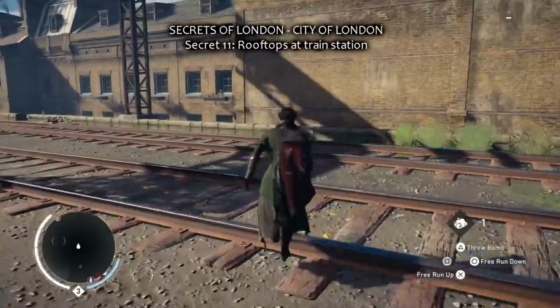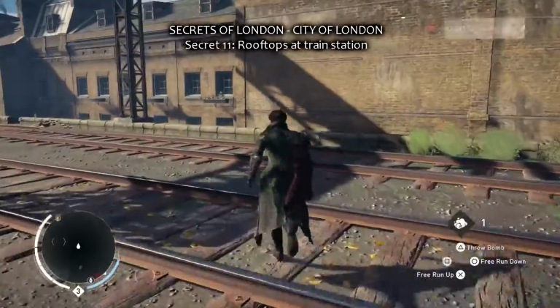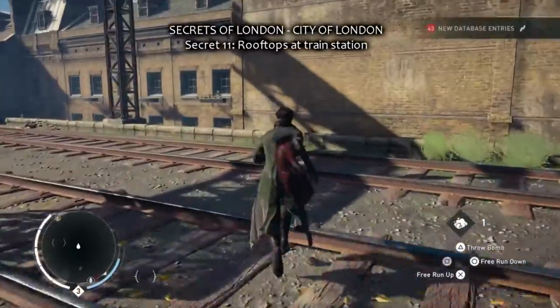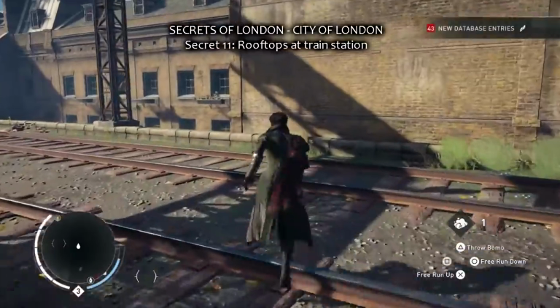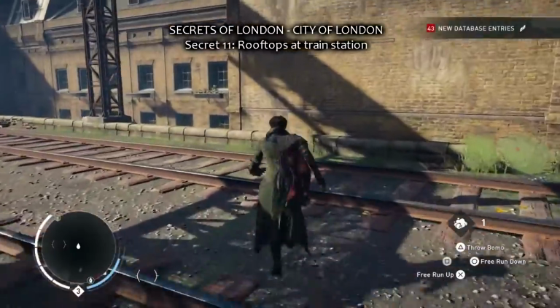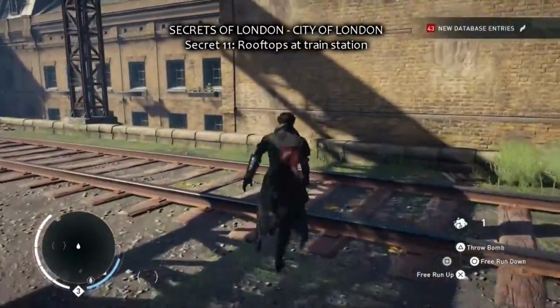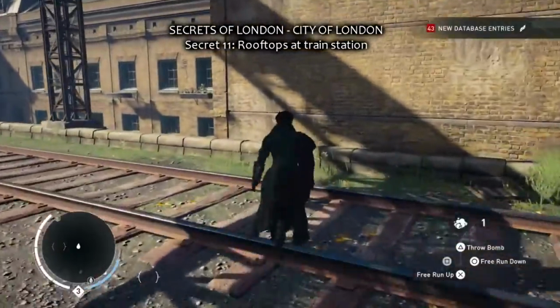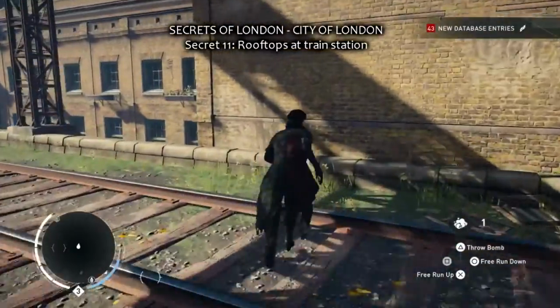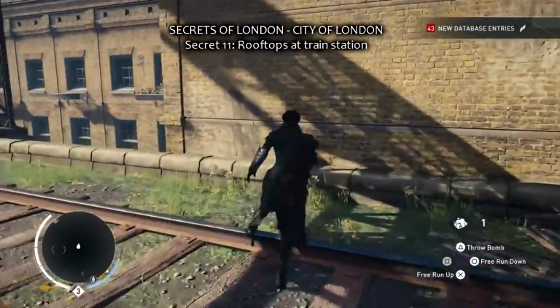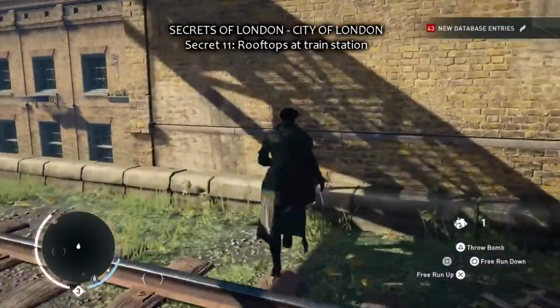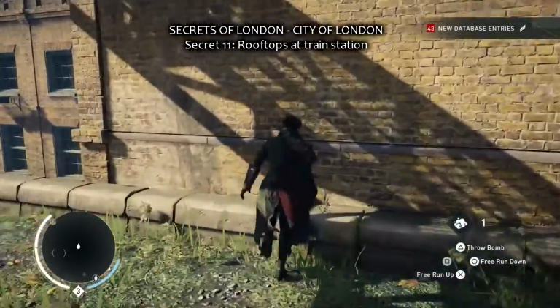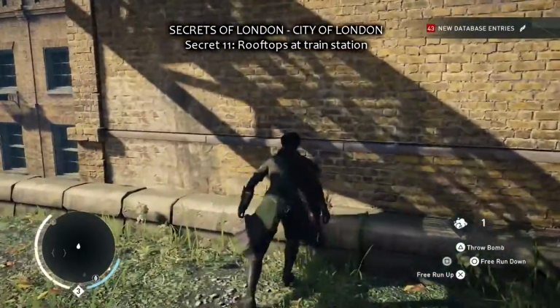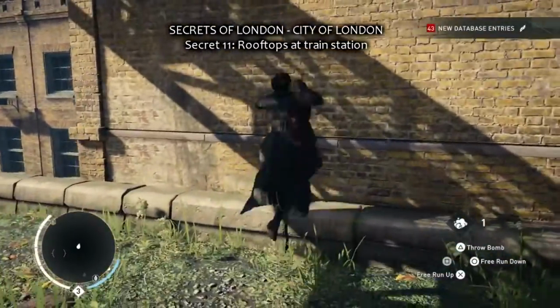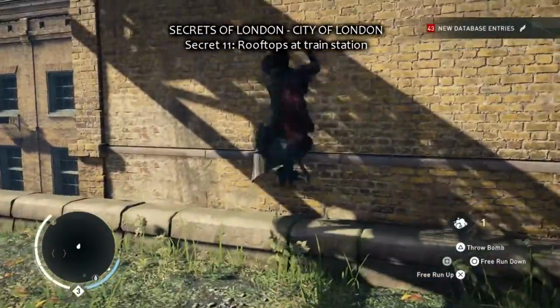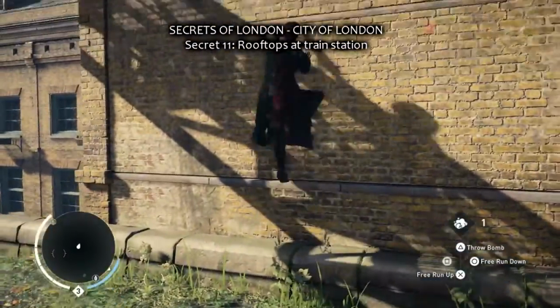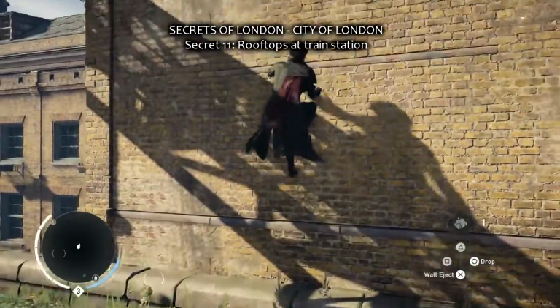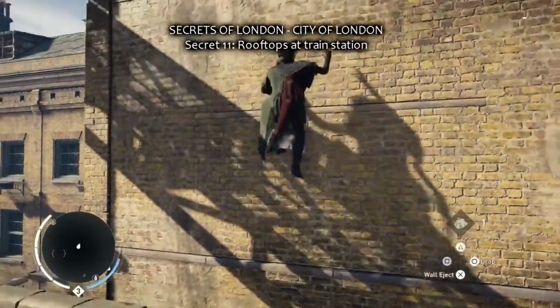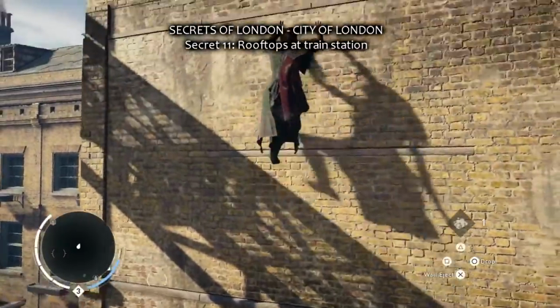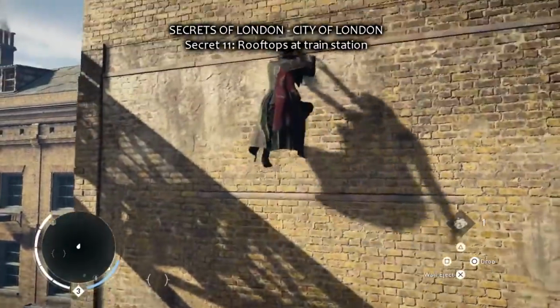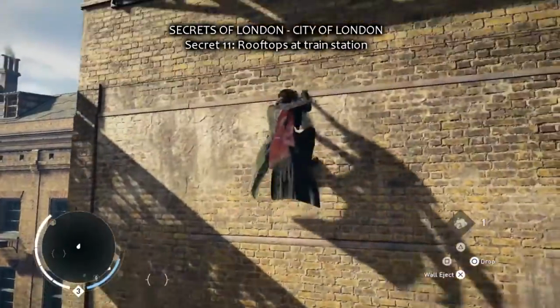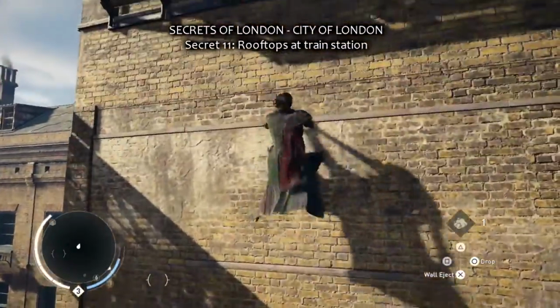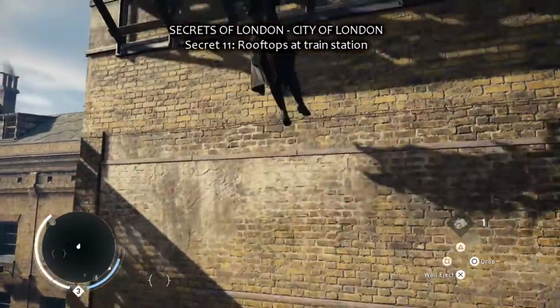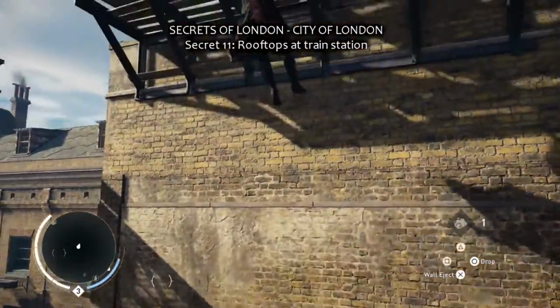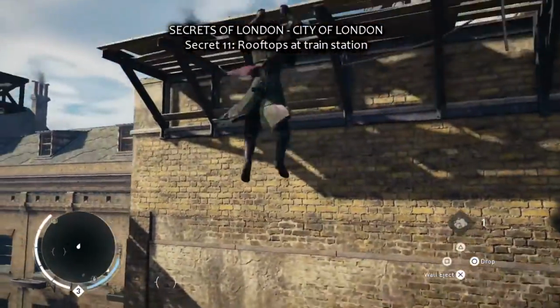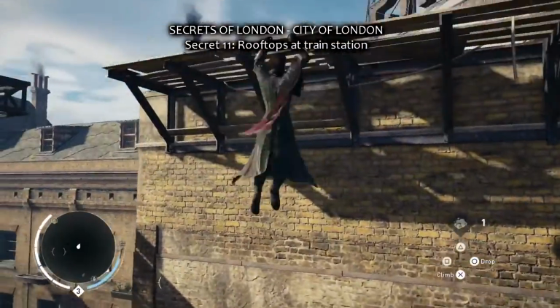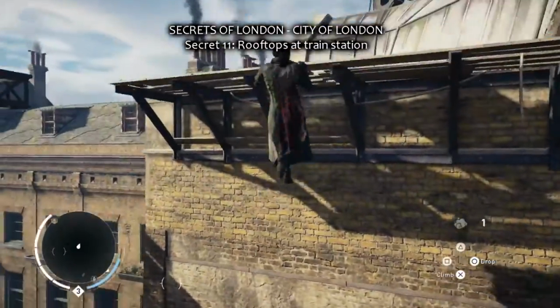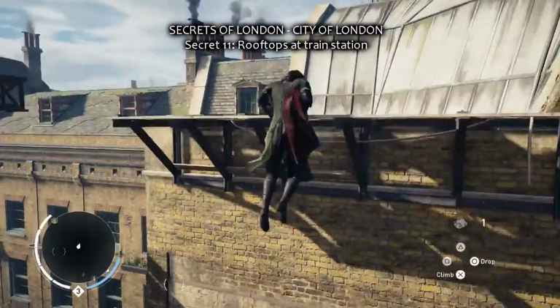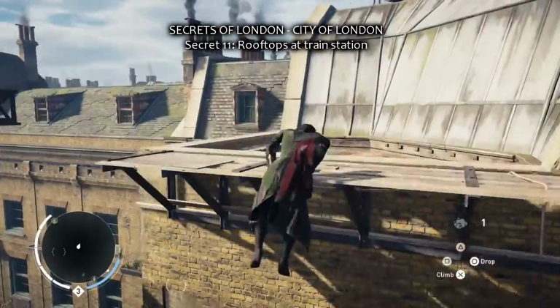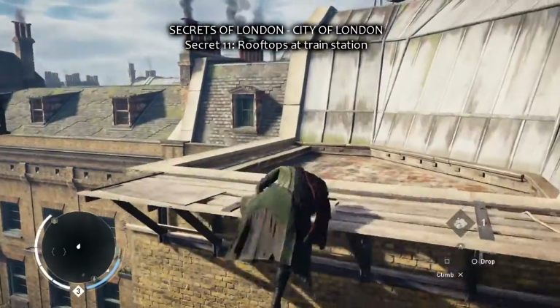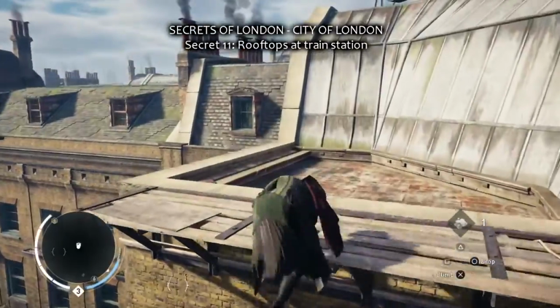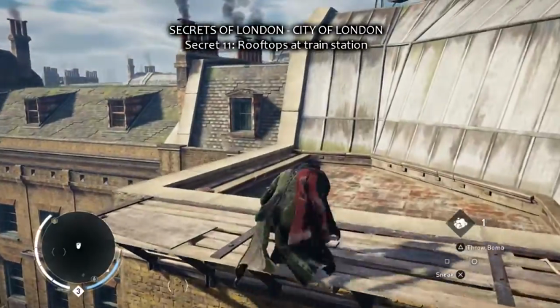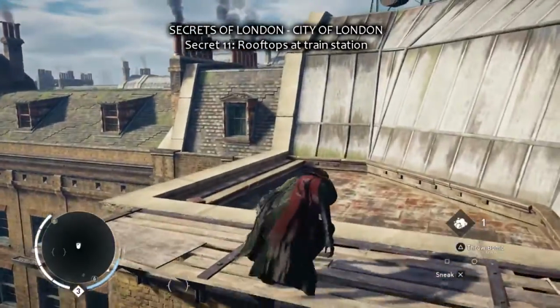Hello again, a short guide about Secrets of London, City of London, Assassin's Creed Syndicate.